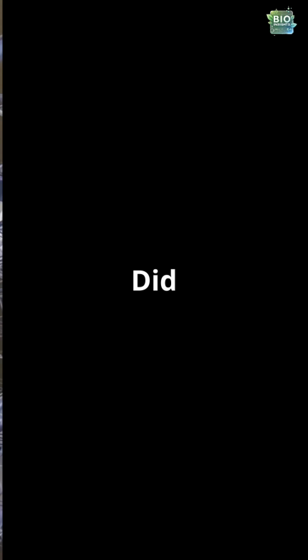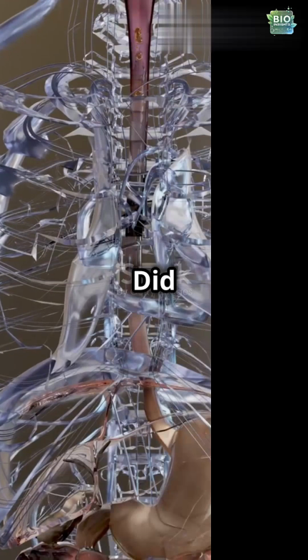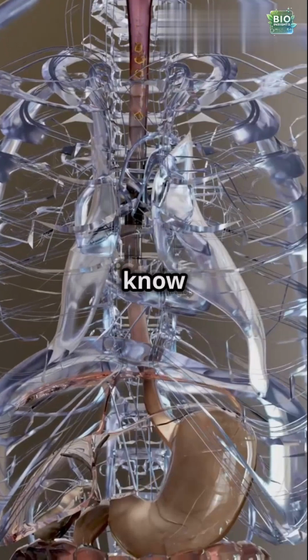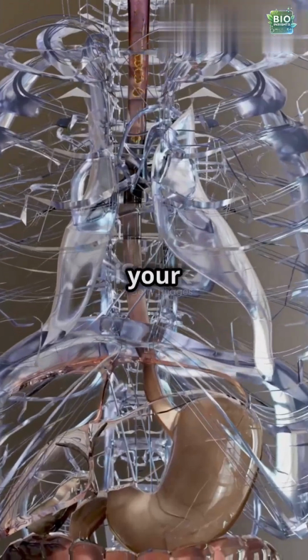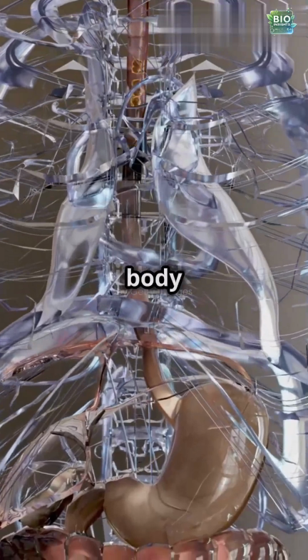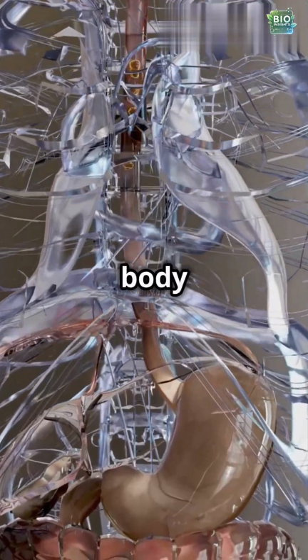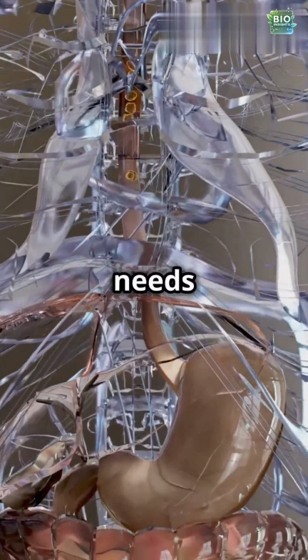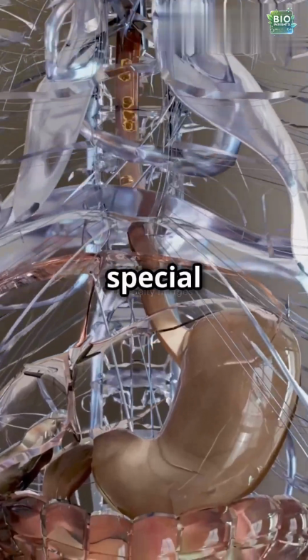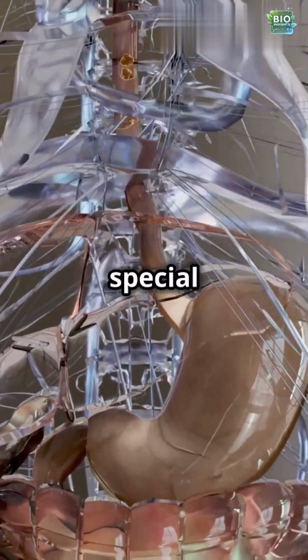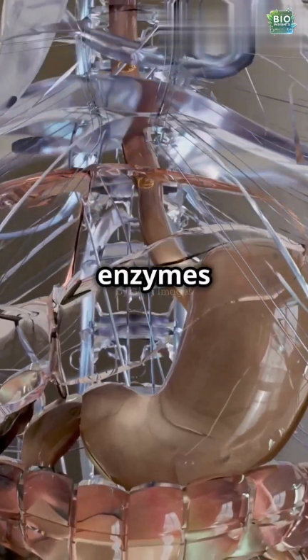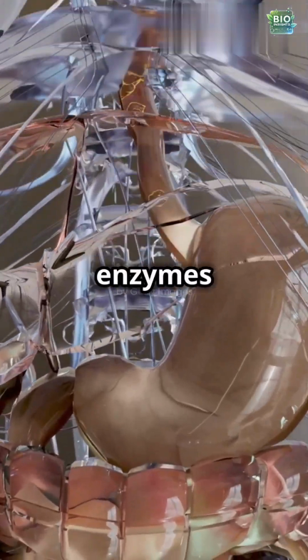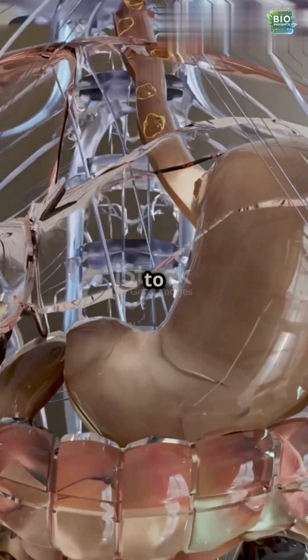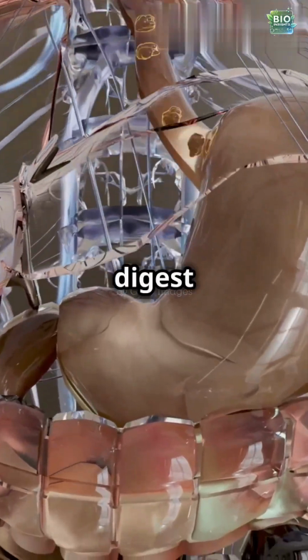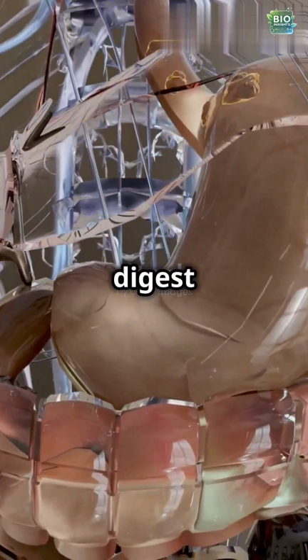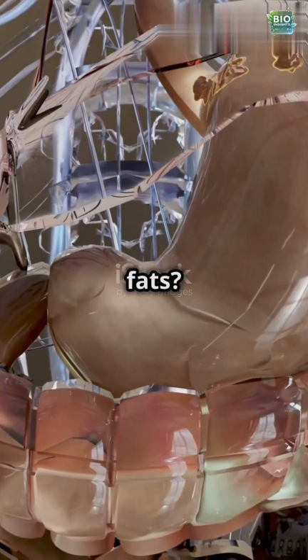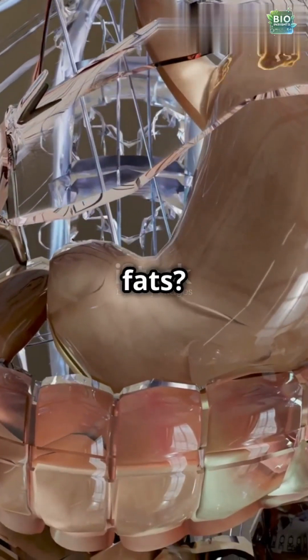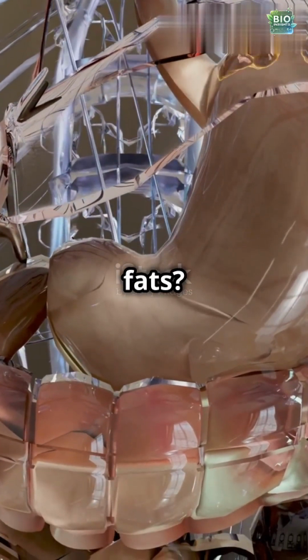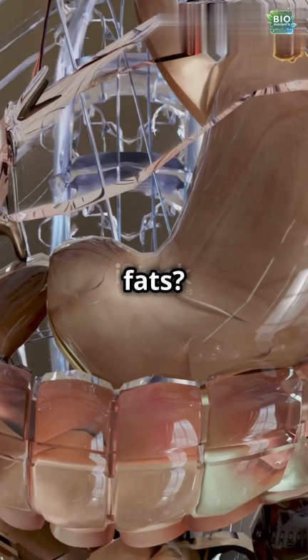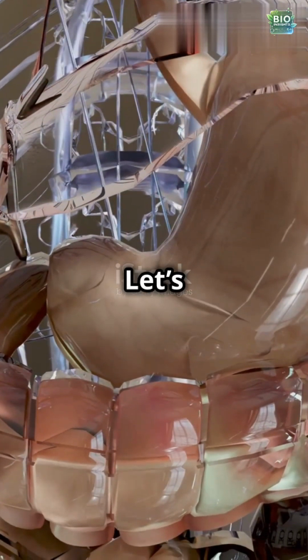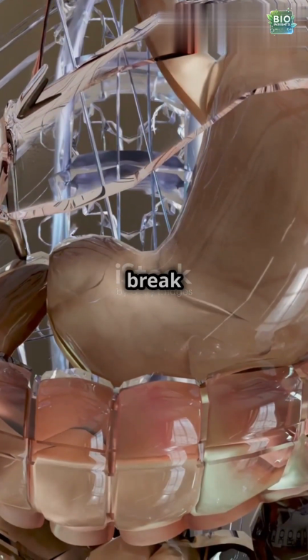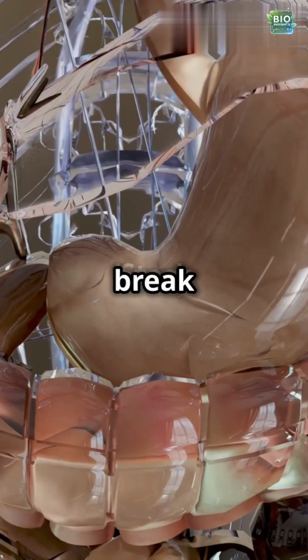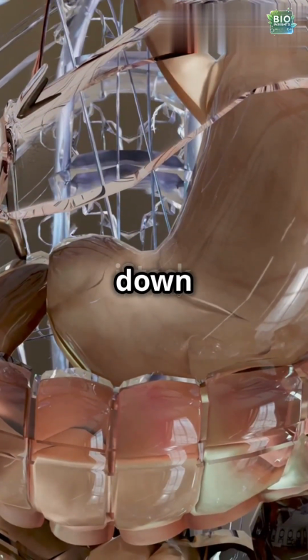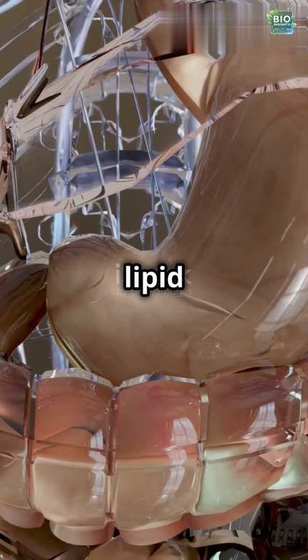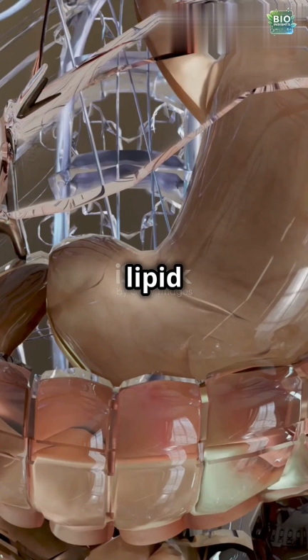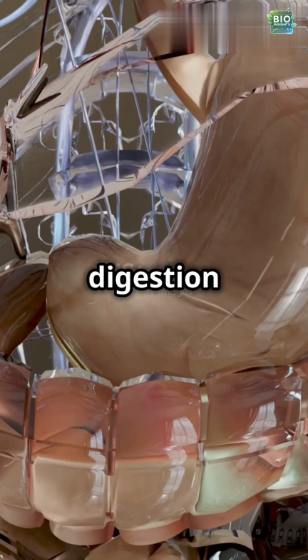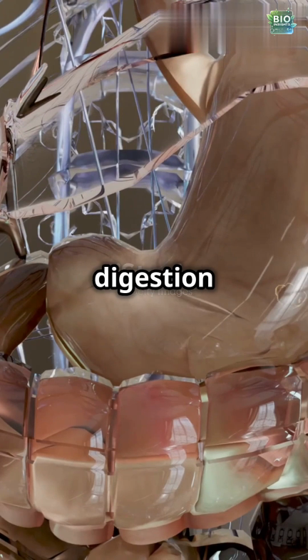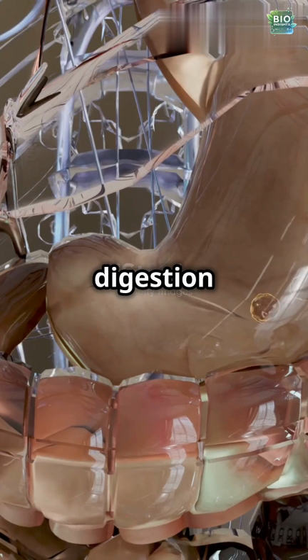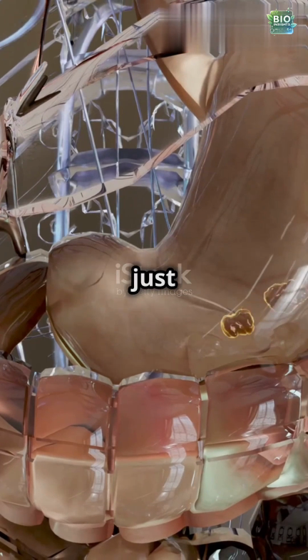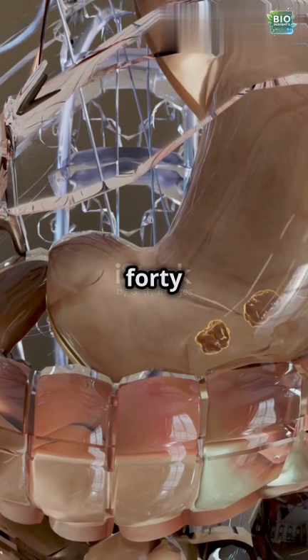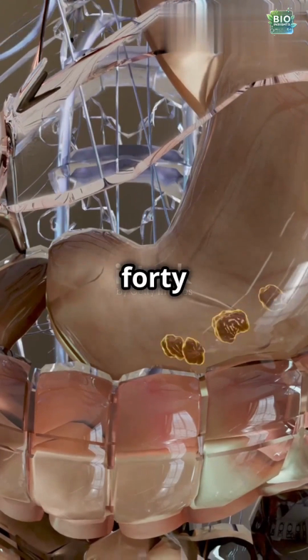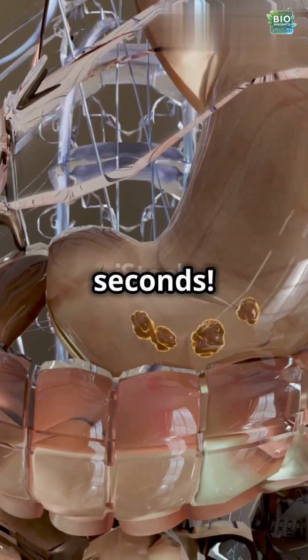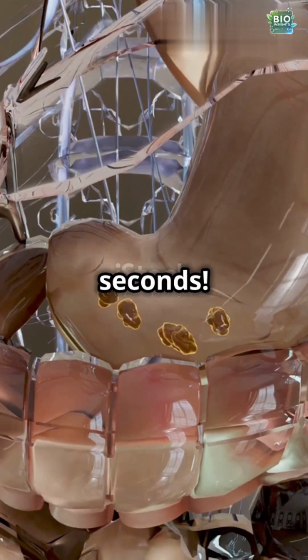Did you know your body needs special enzymes to digest fats? Let's break down lipid digestion in just 40 seconds.